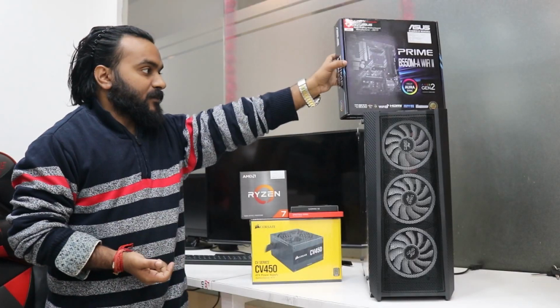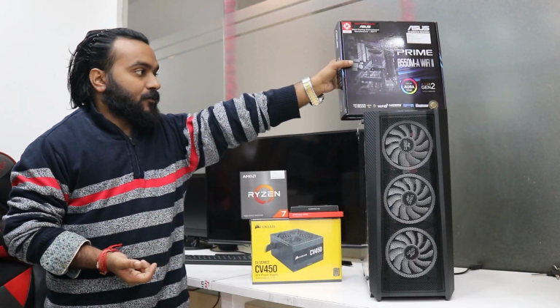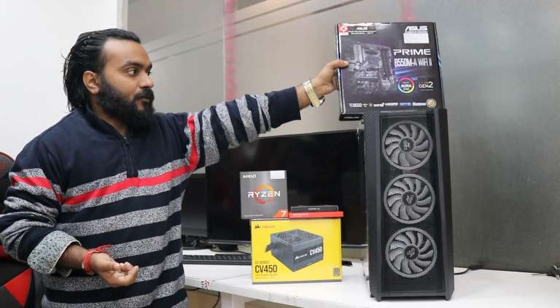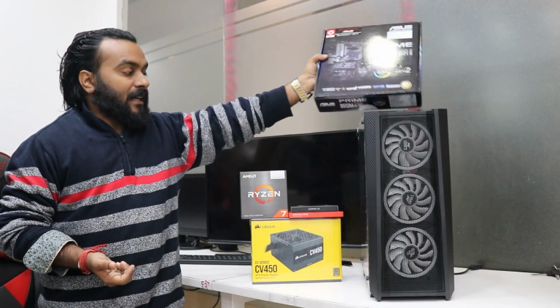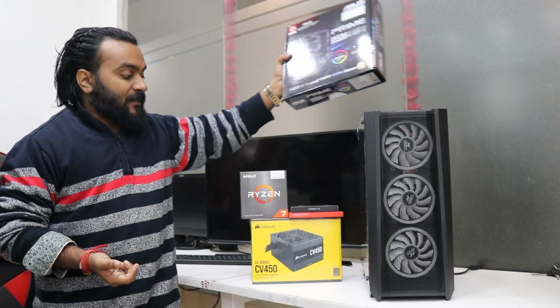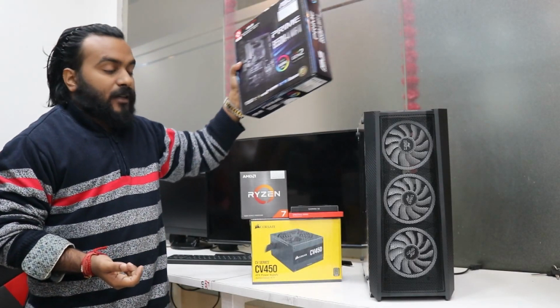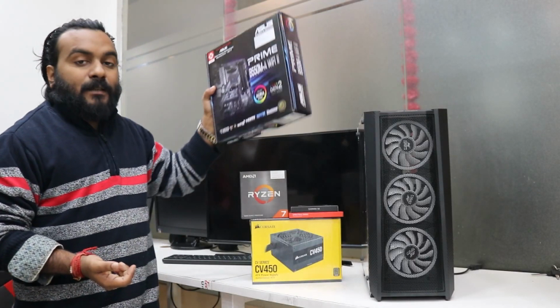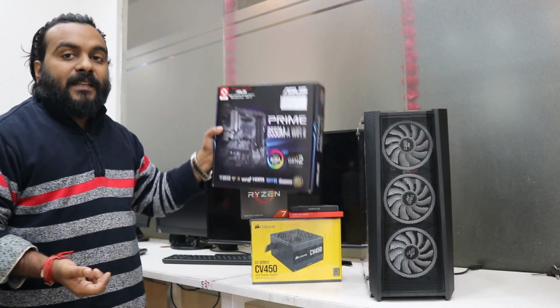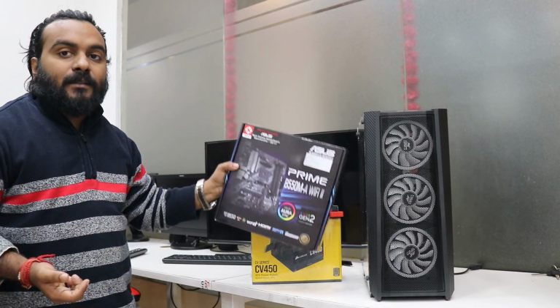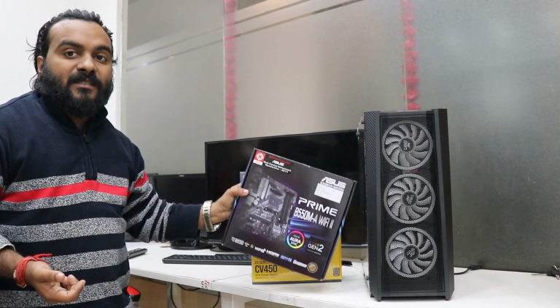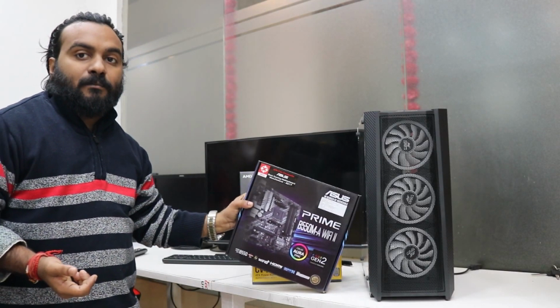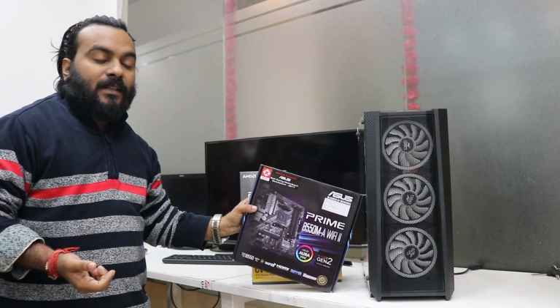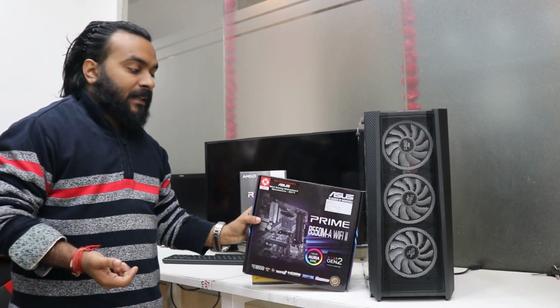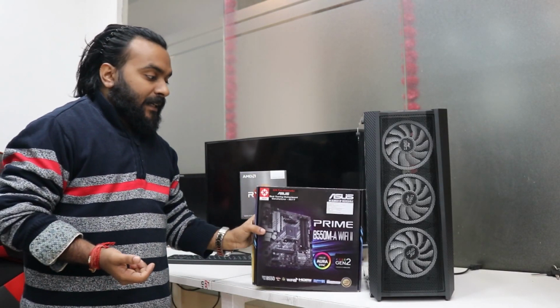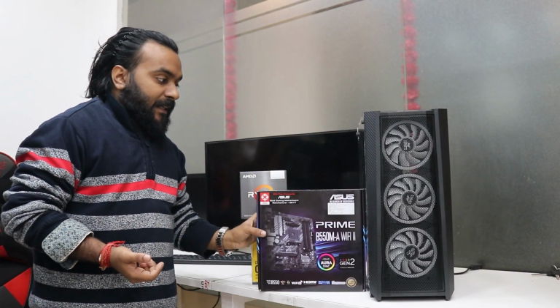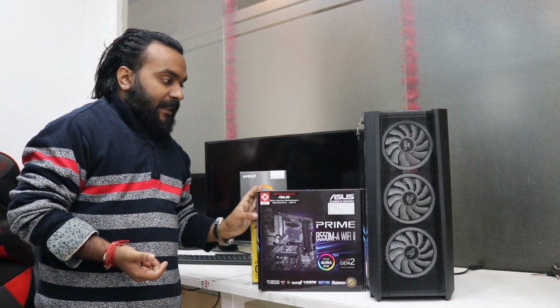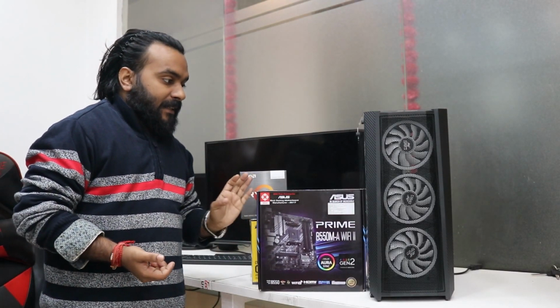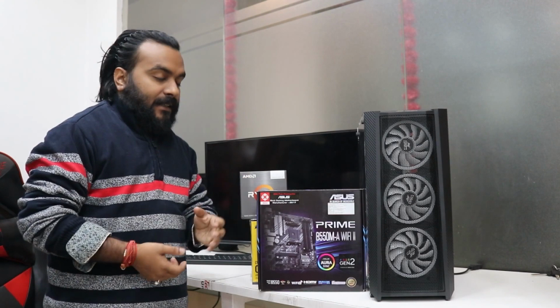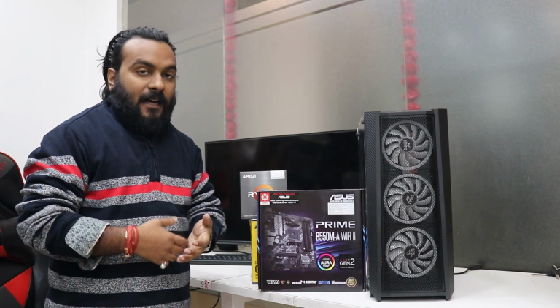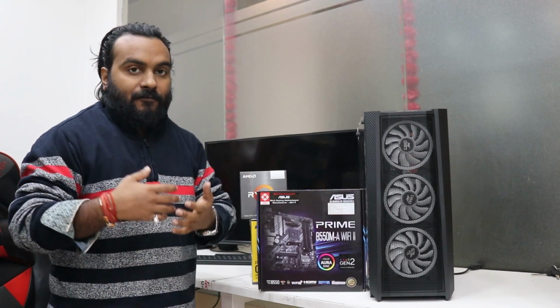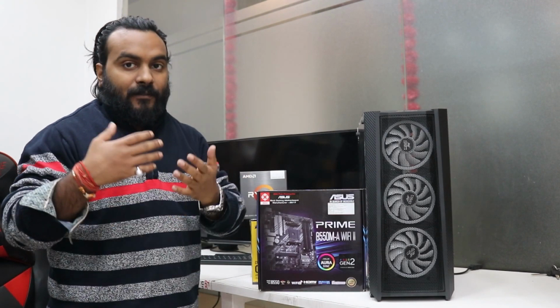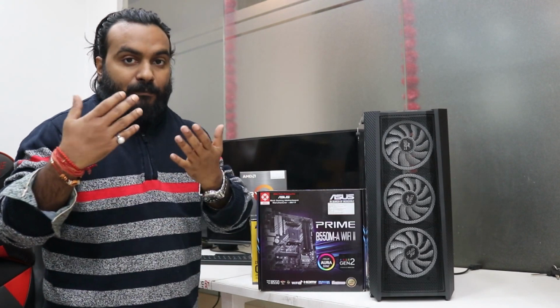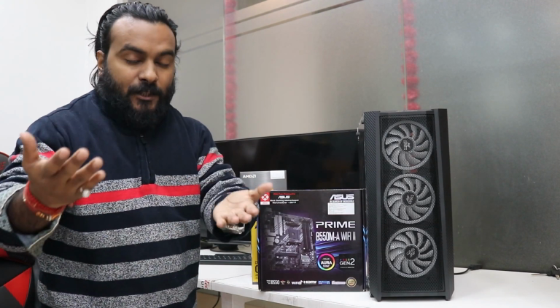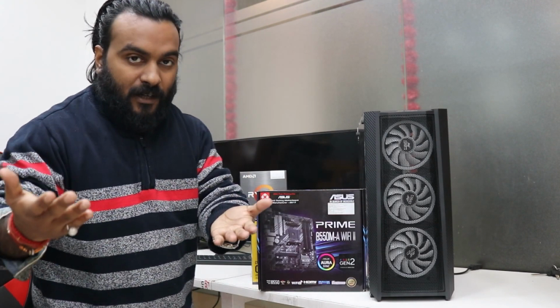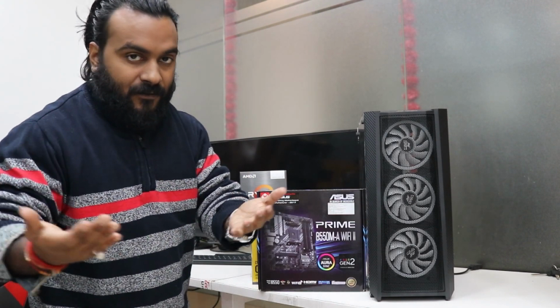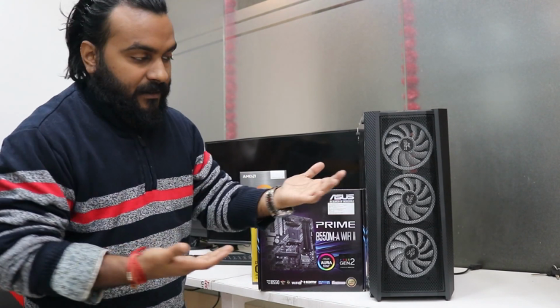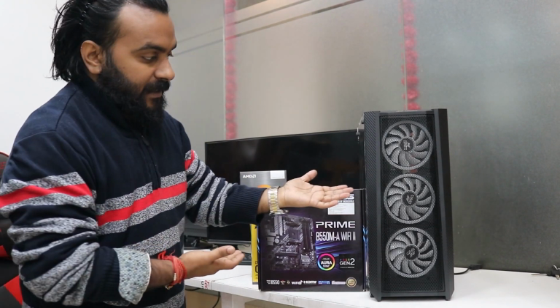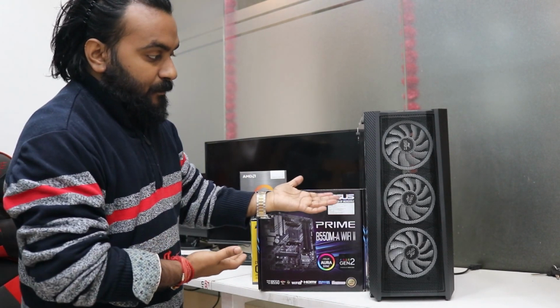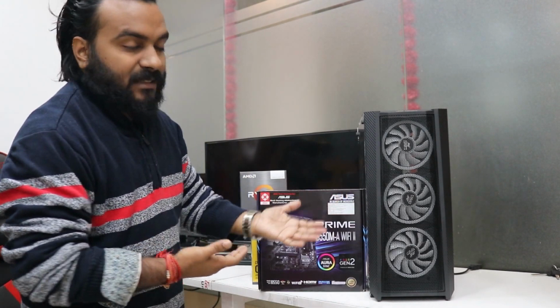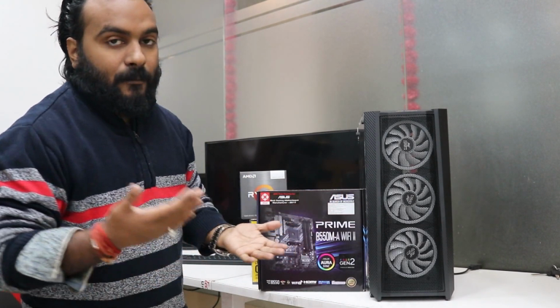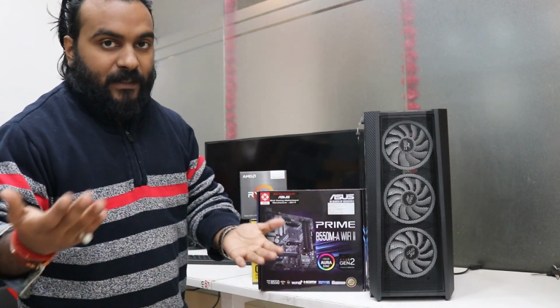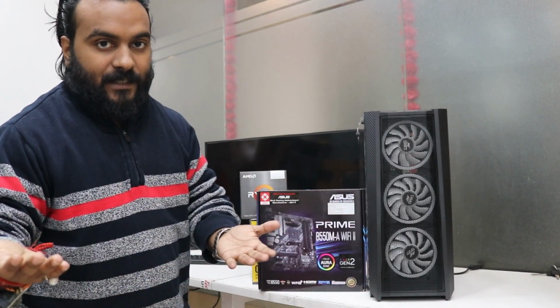Alright, let's go ahead and begin the PC build. I'll meet you after the assembly is complete.